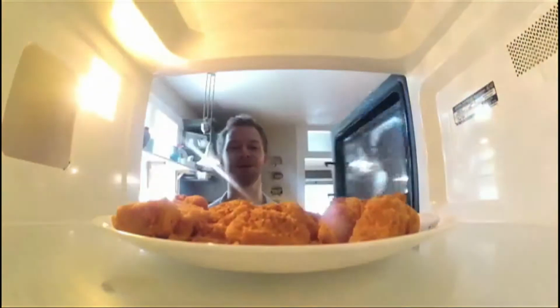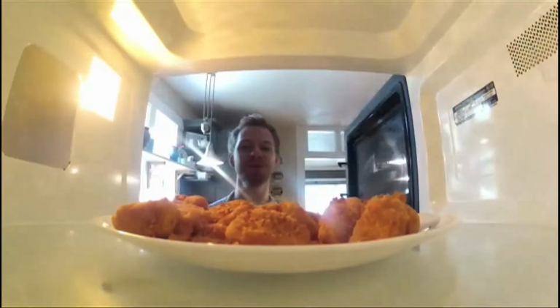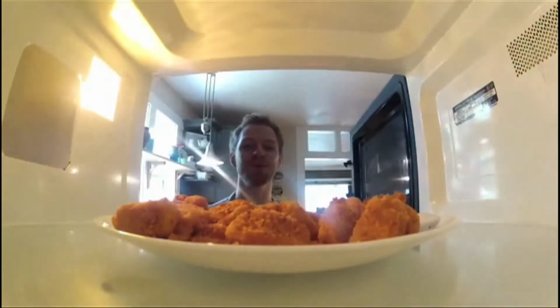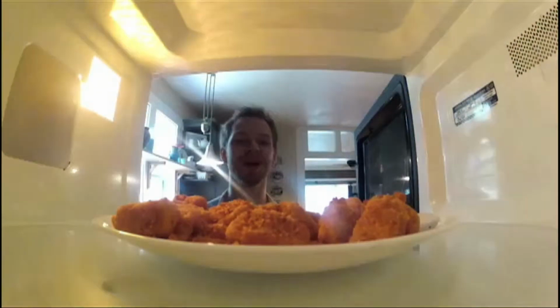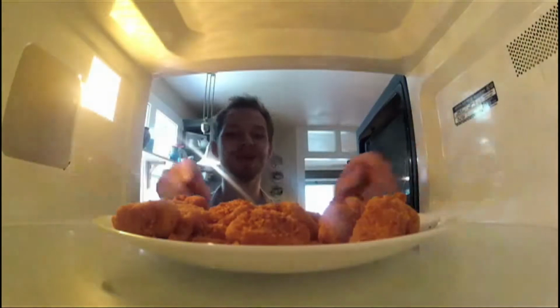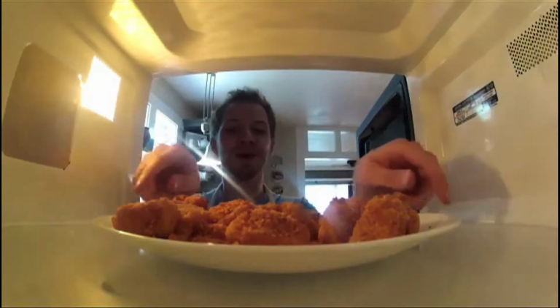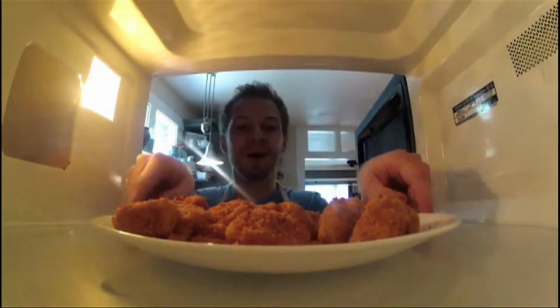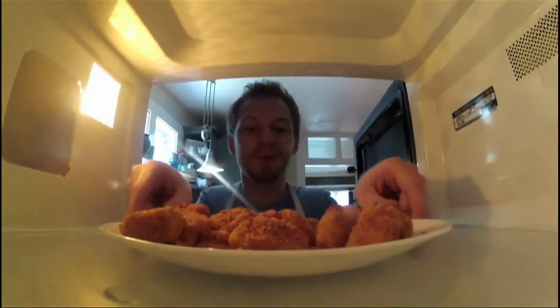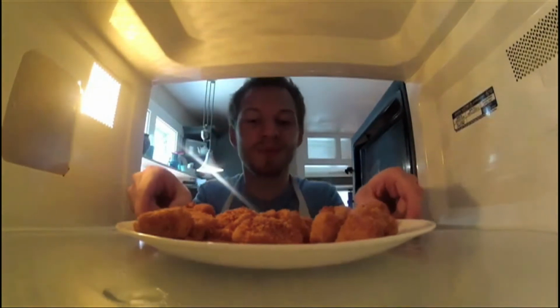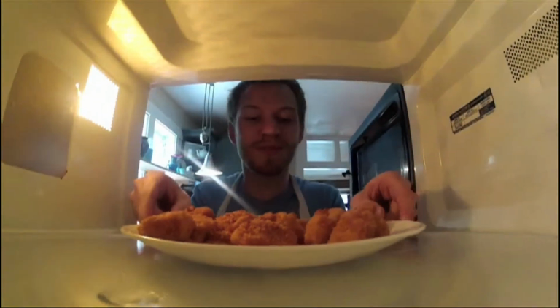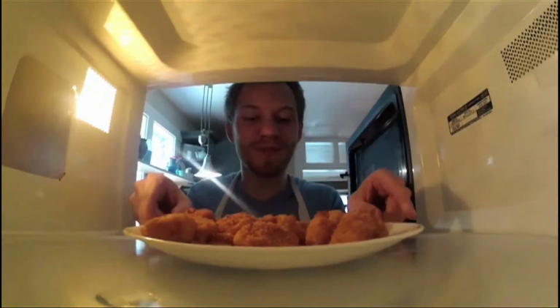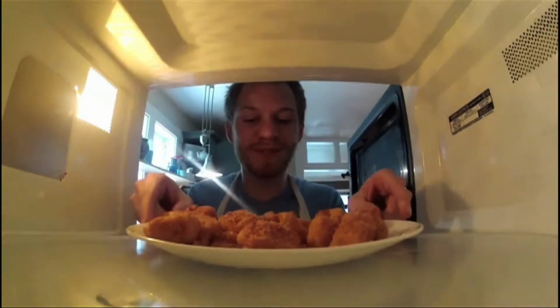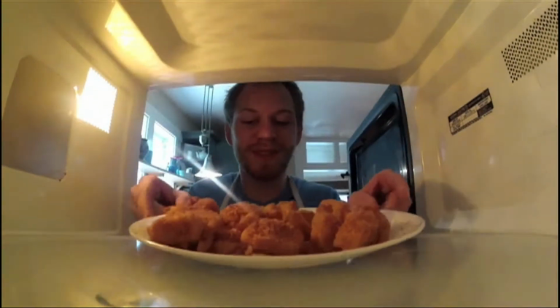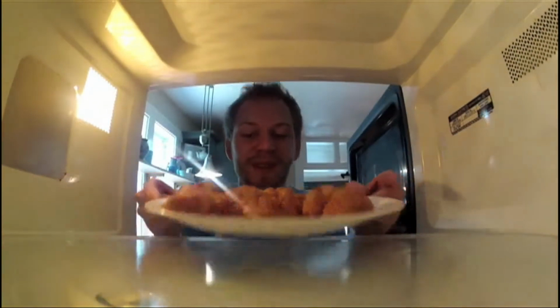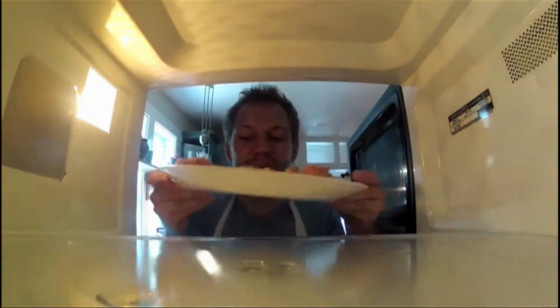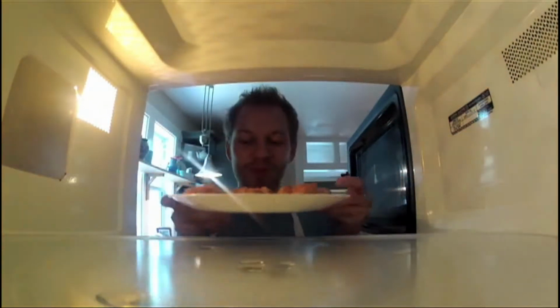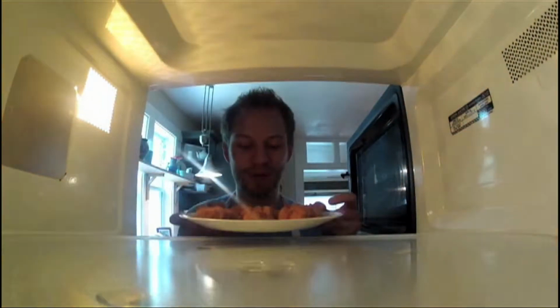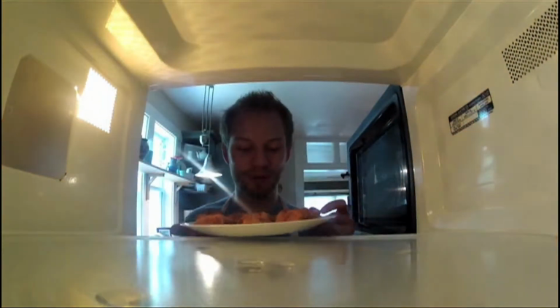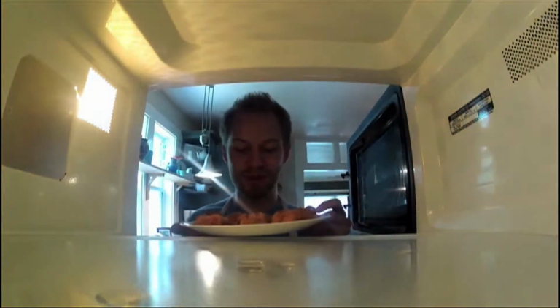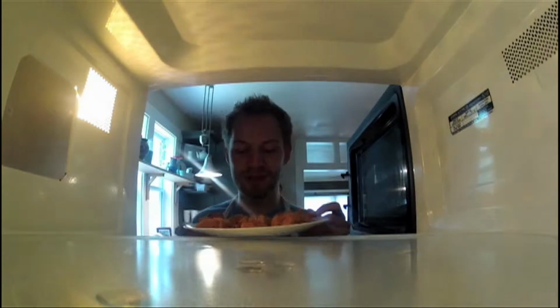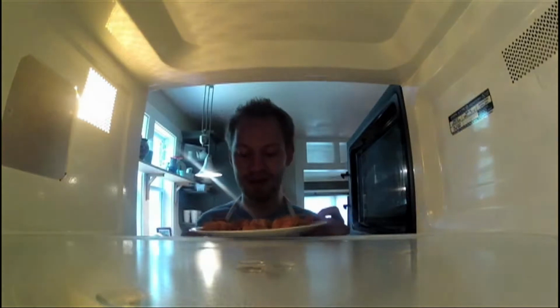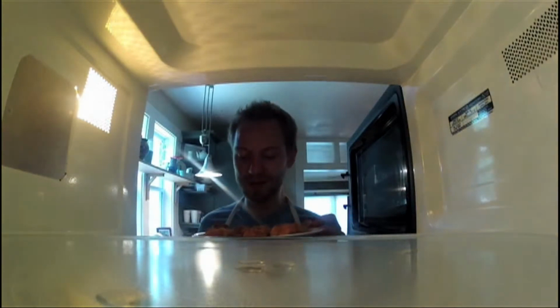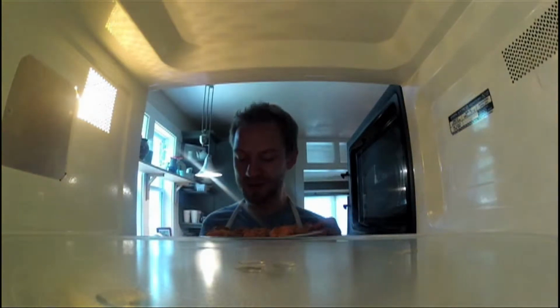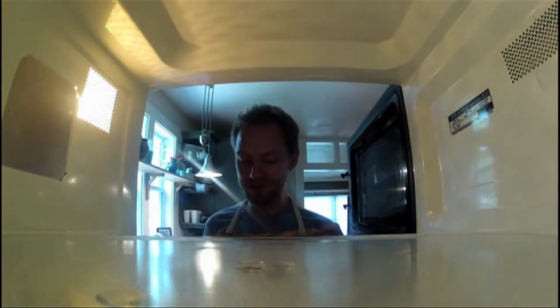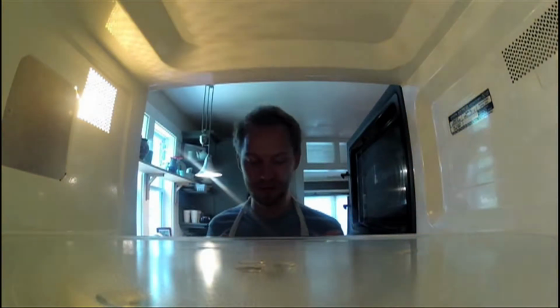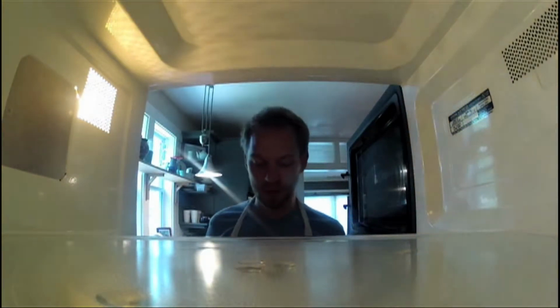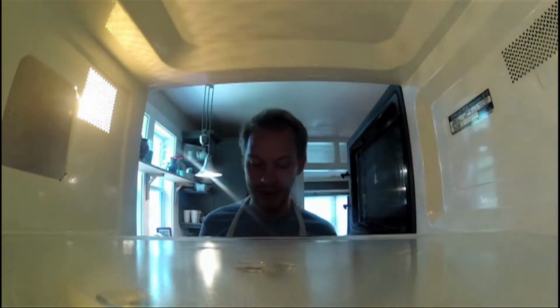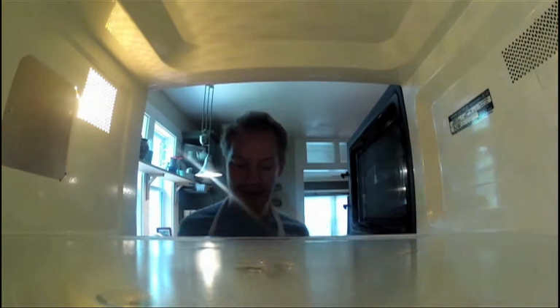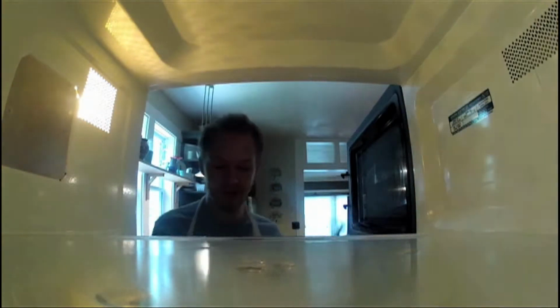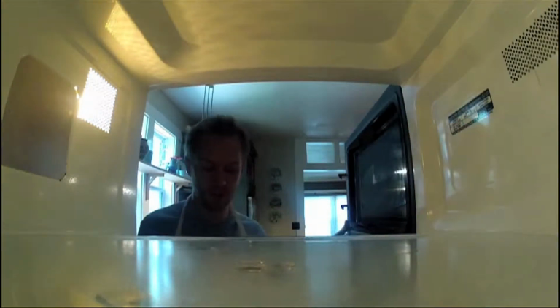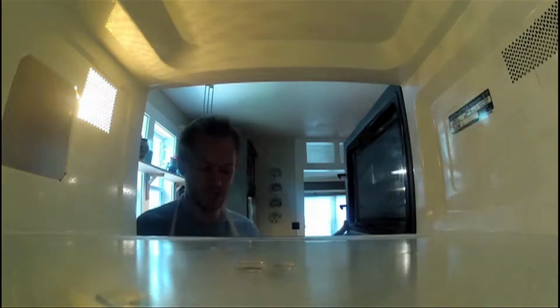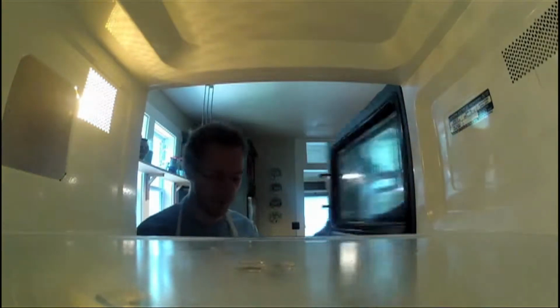Oh, hello, beautifuls. Would you like to be eaten now? Yes? Too bad. You're getting crisped.